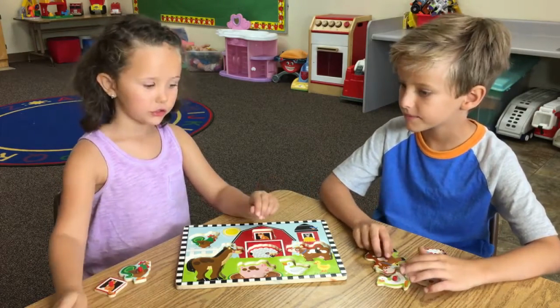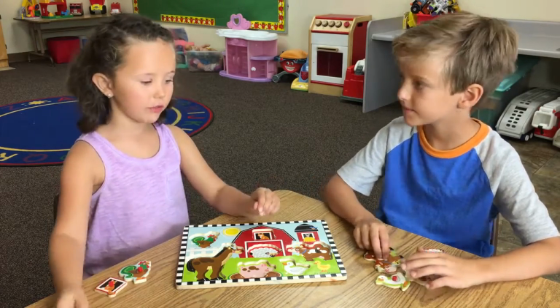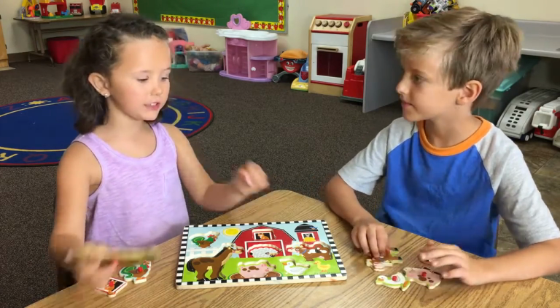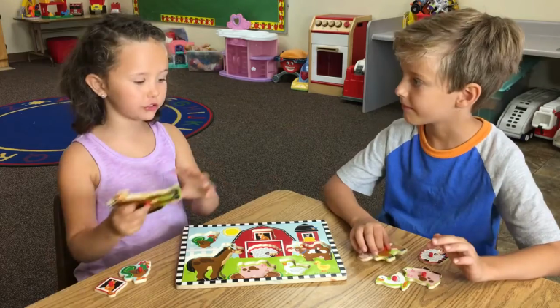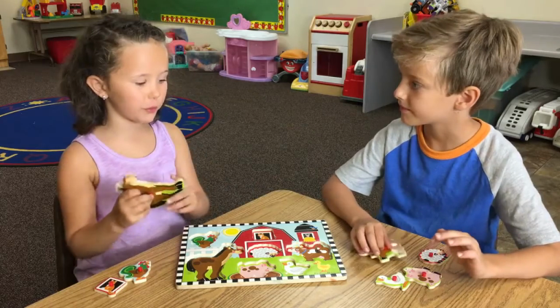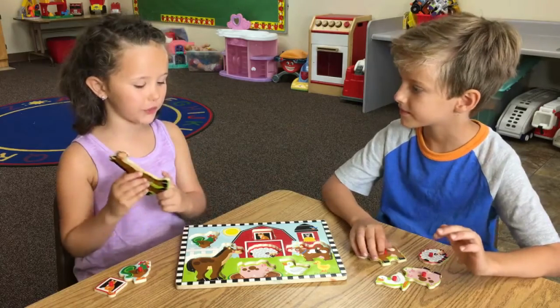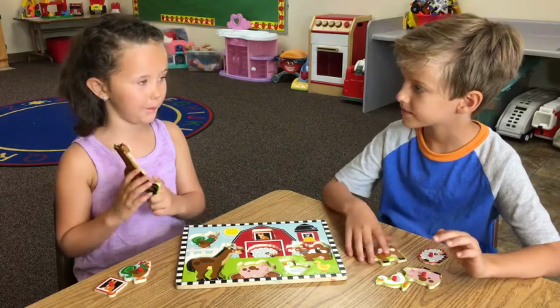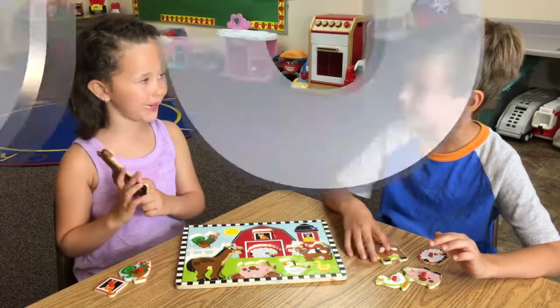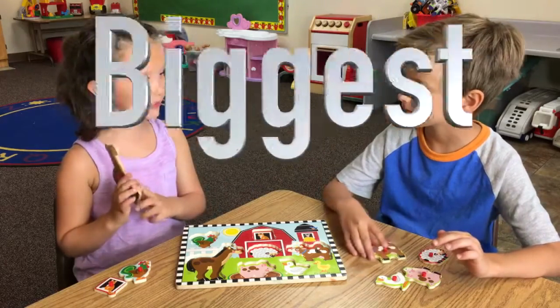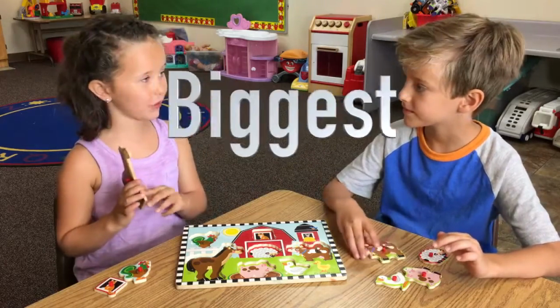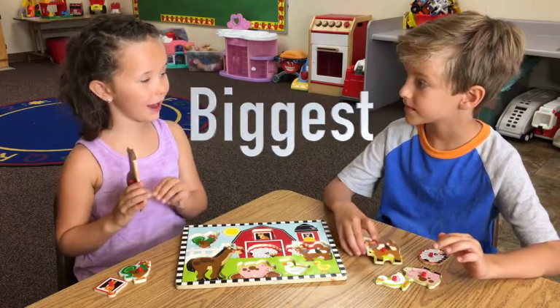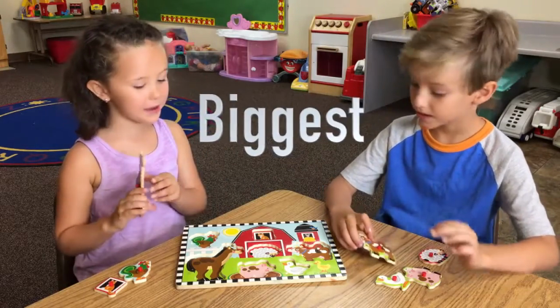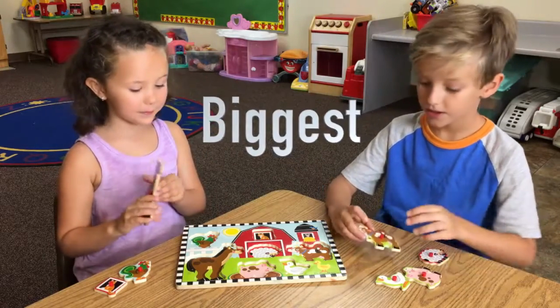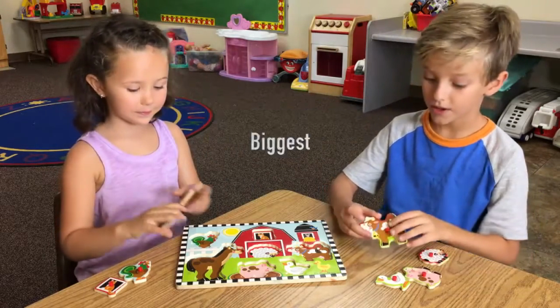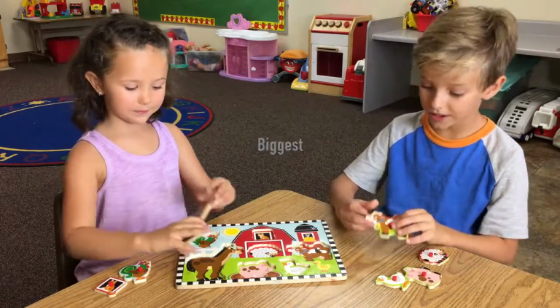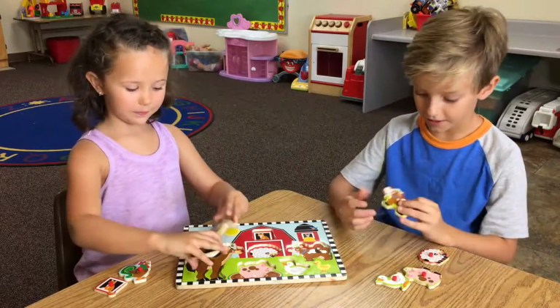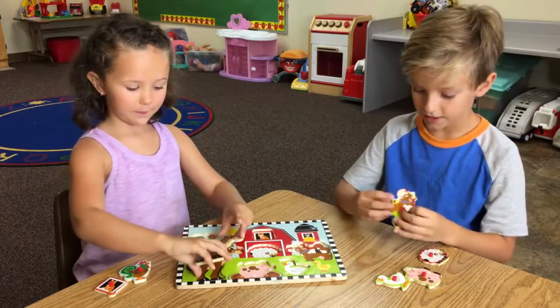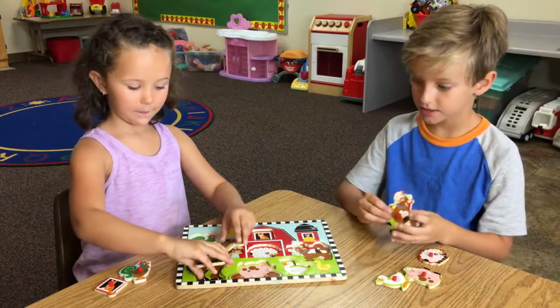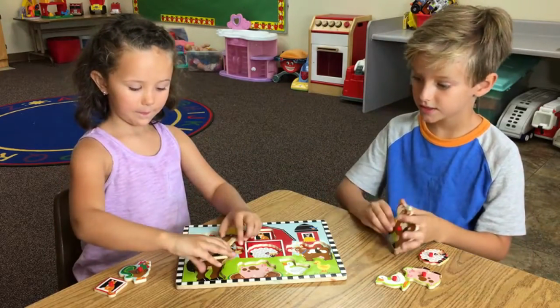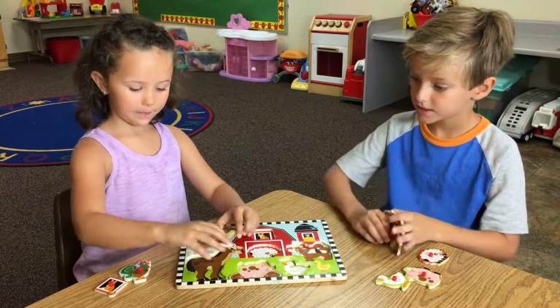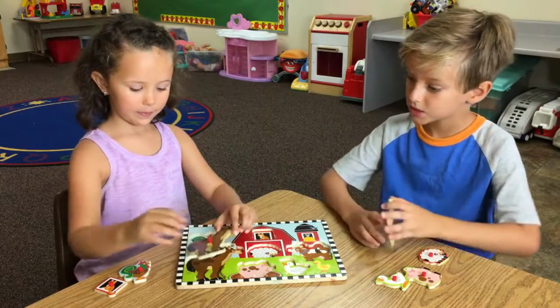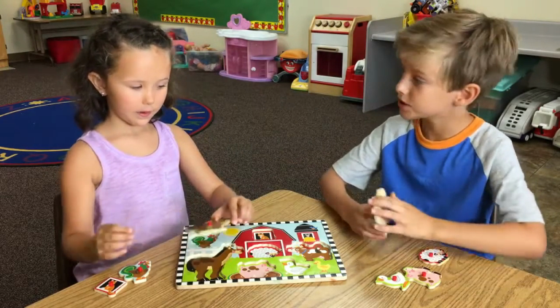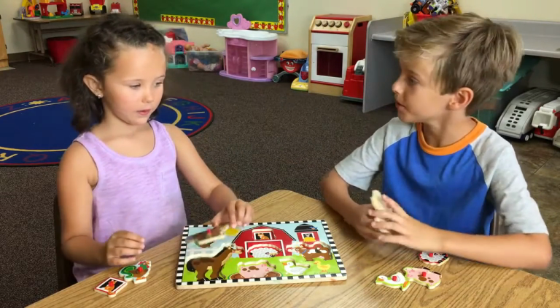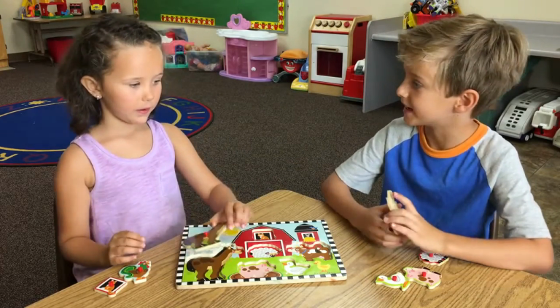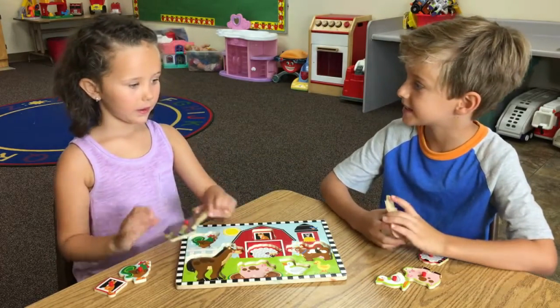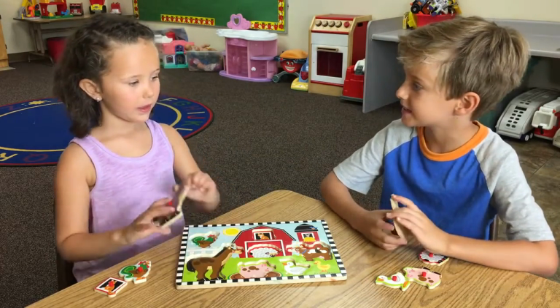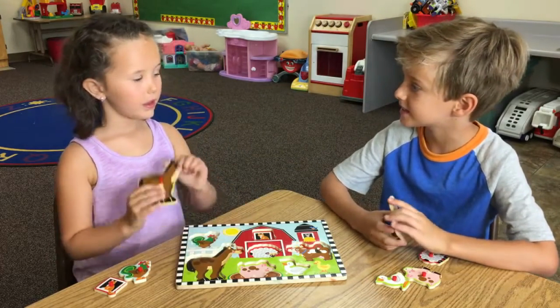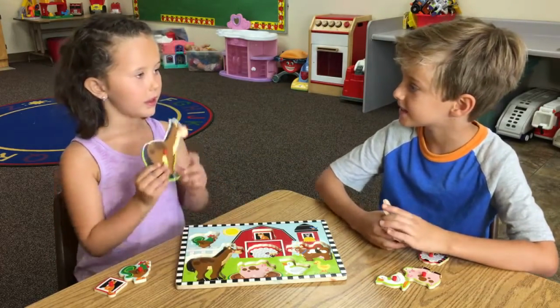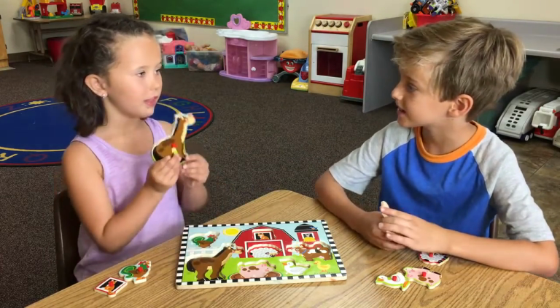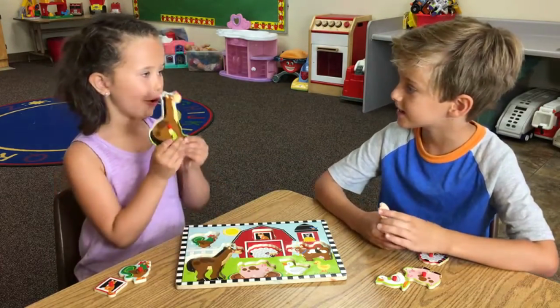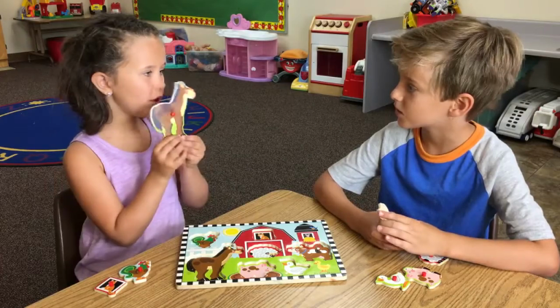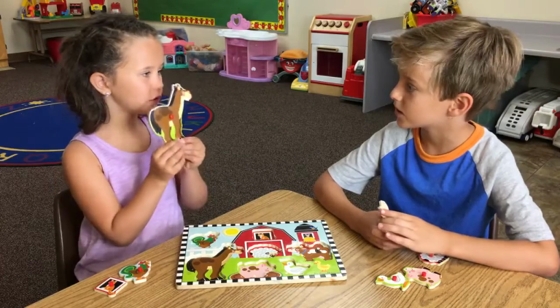So let's start with the biggest, okay? So what's your biggest? The horse.